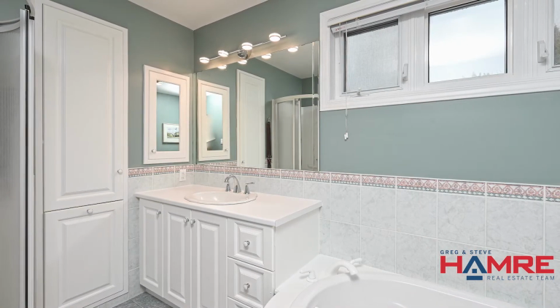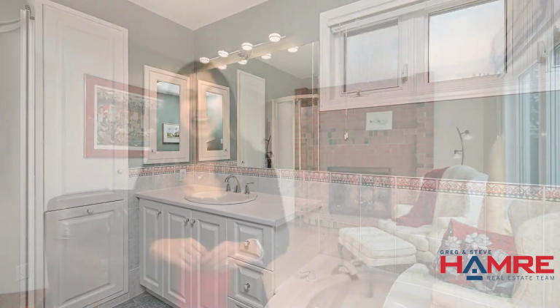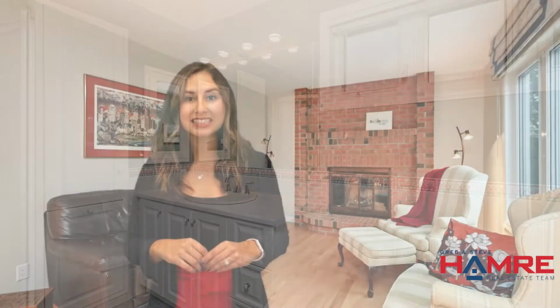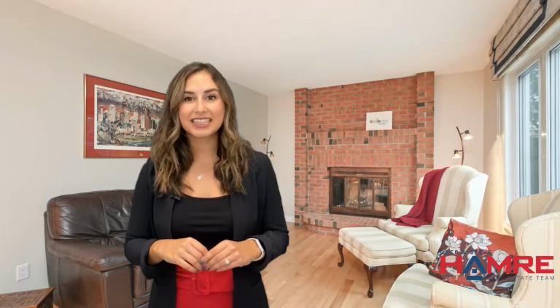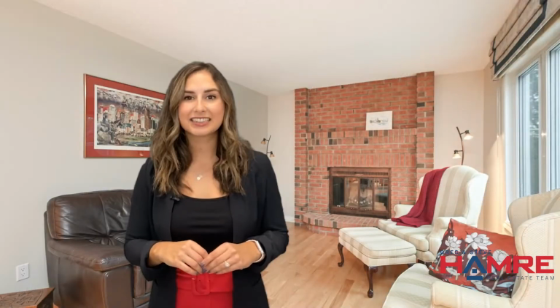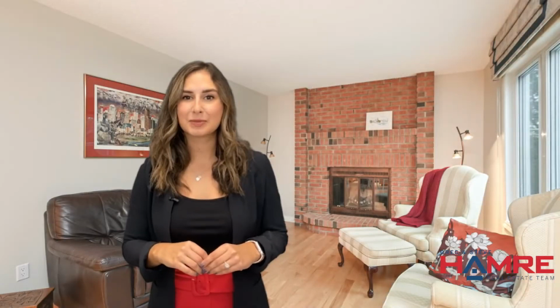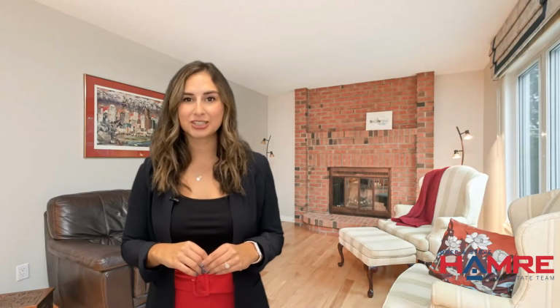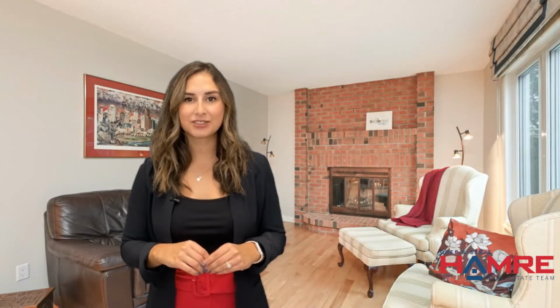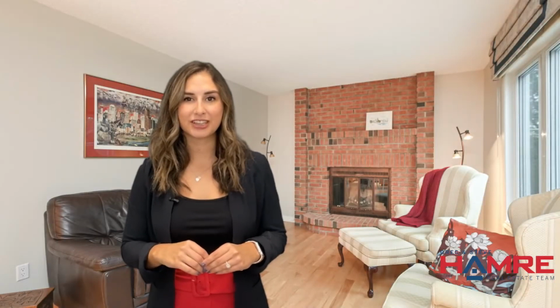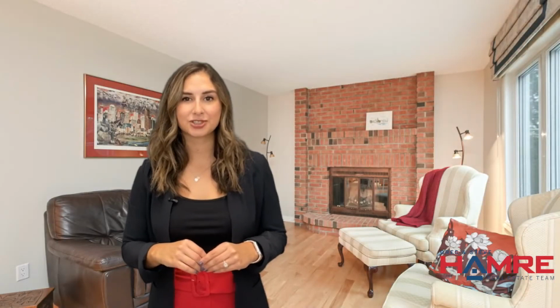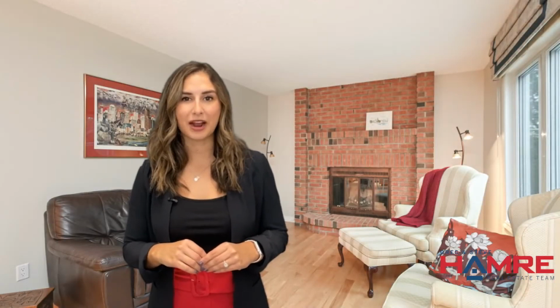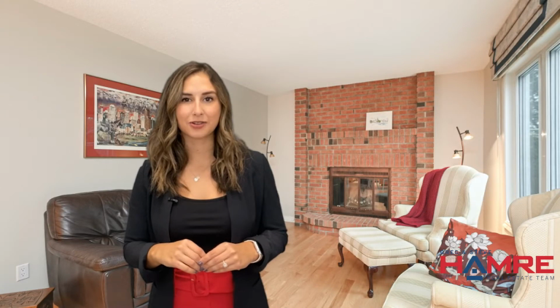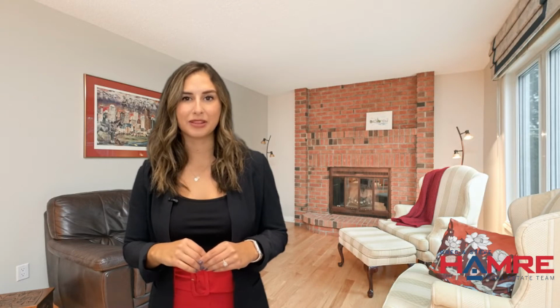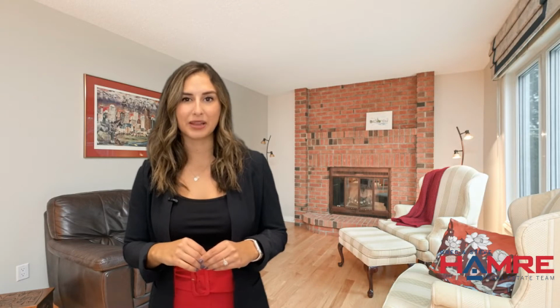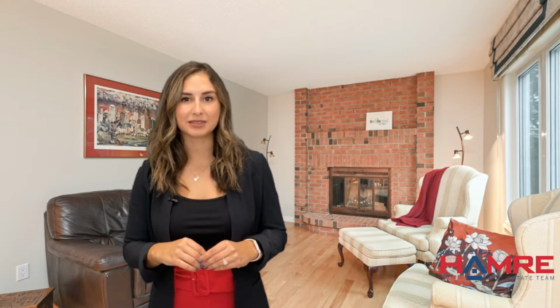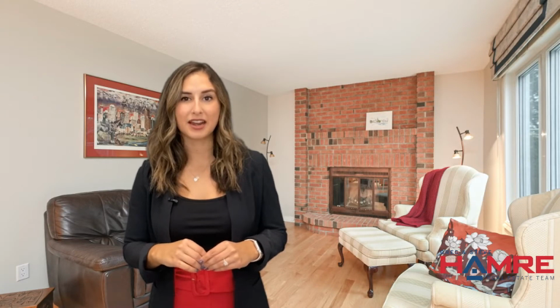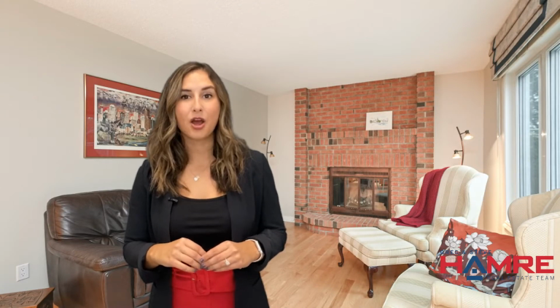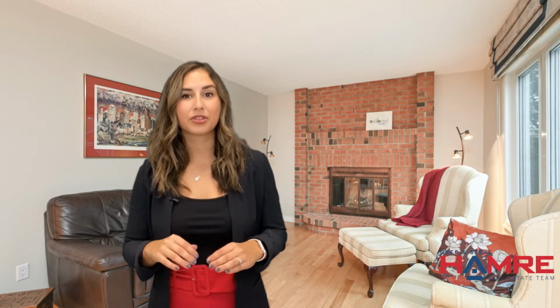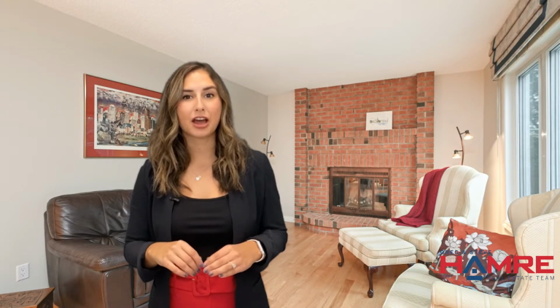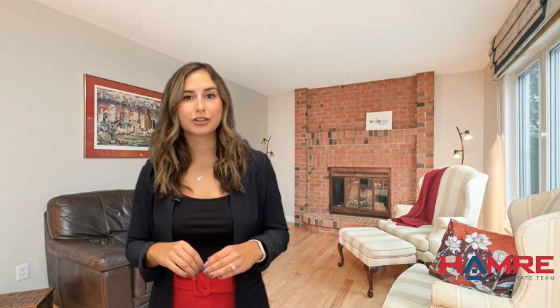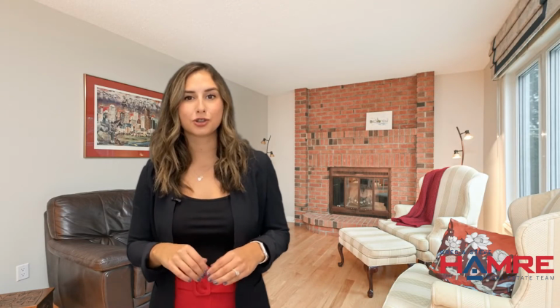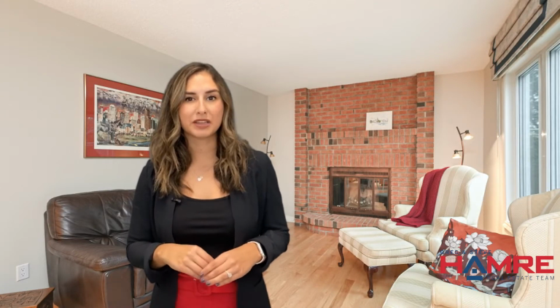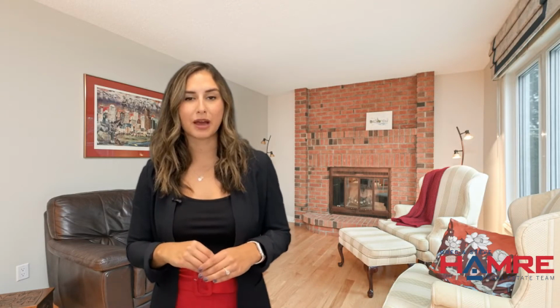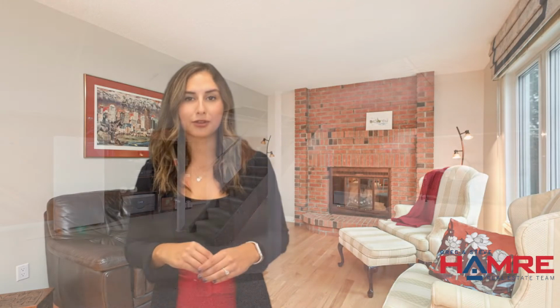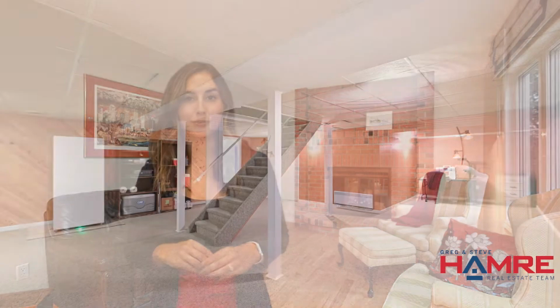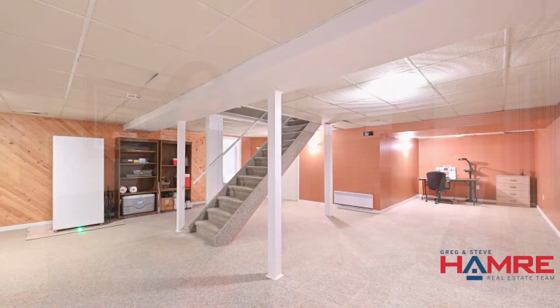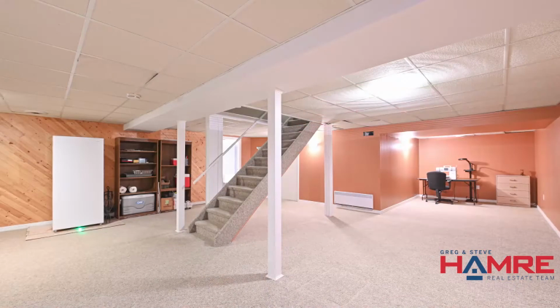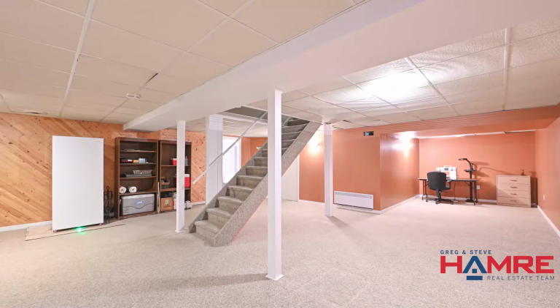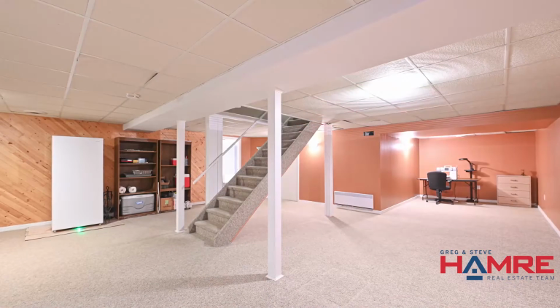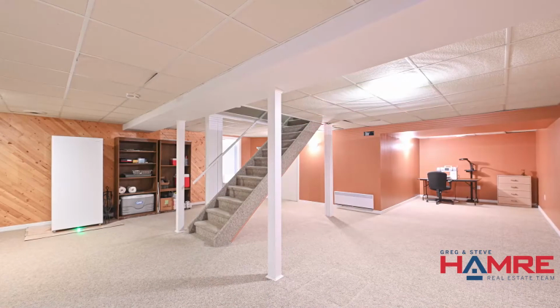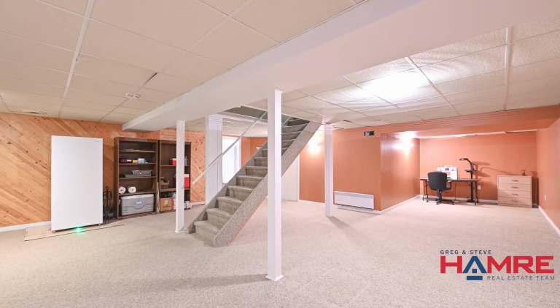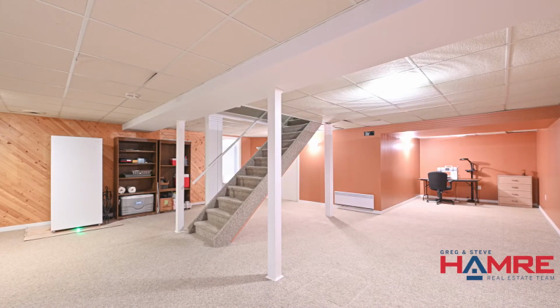Lastly, the spacious finished rec room in the basement with another two-piece bathroom plus a storage room.